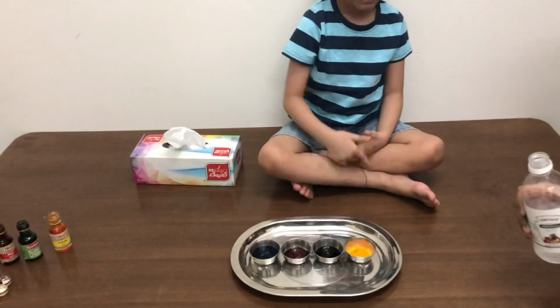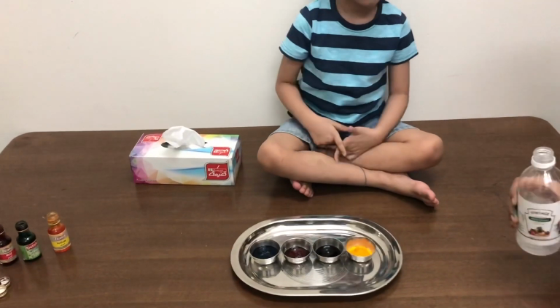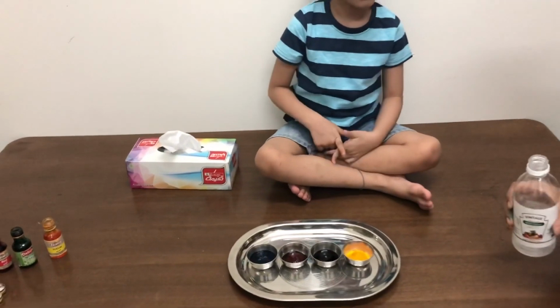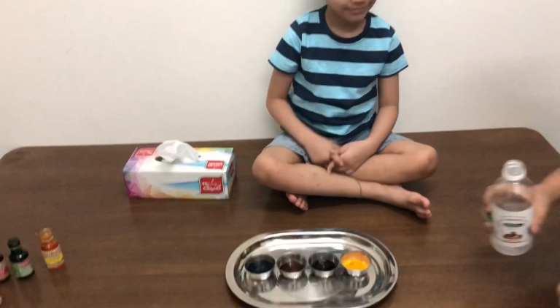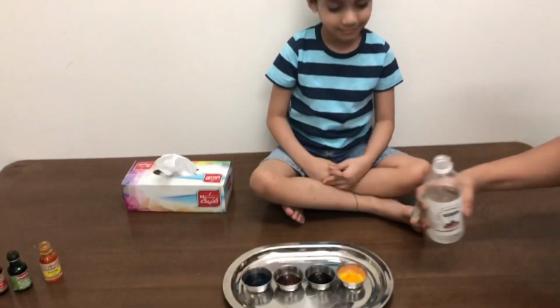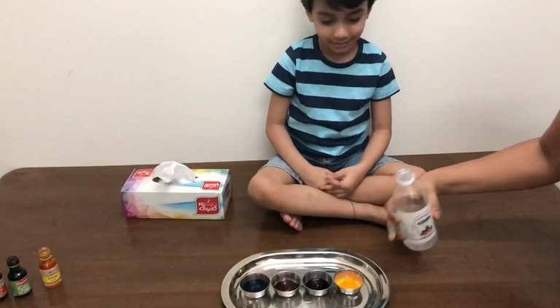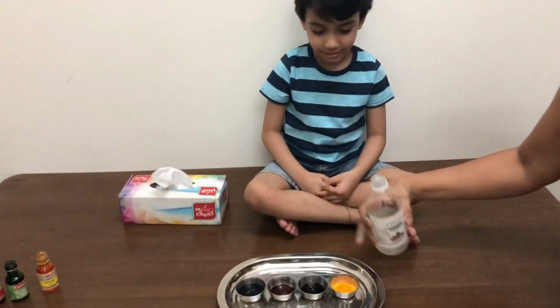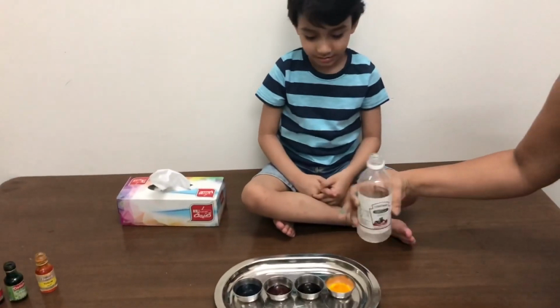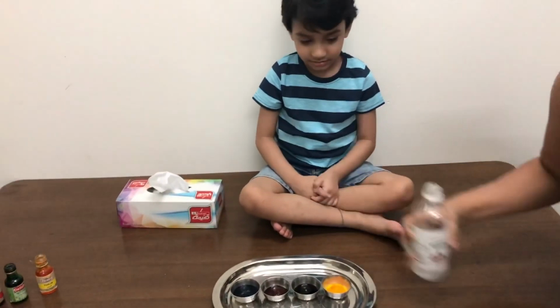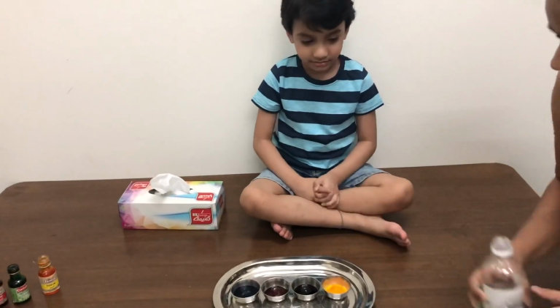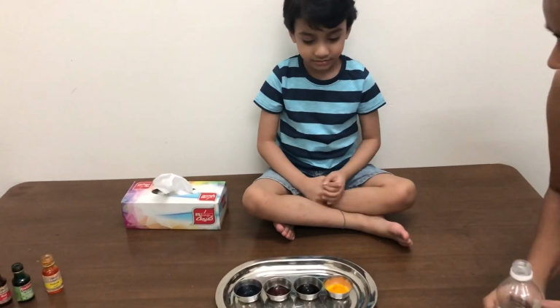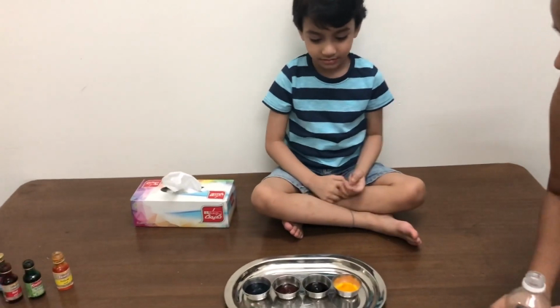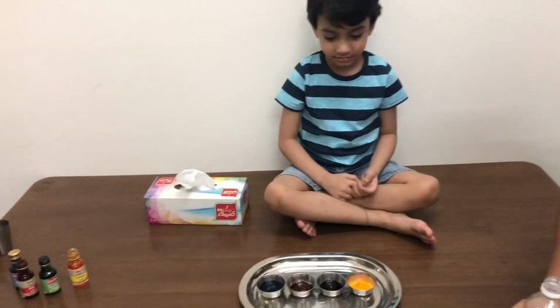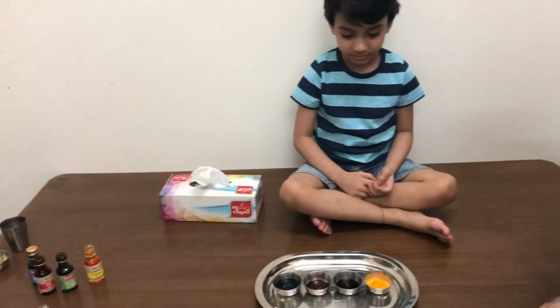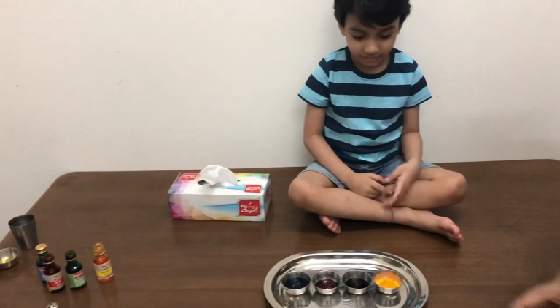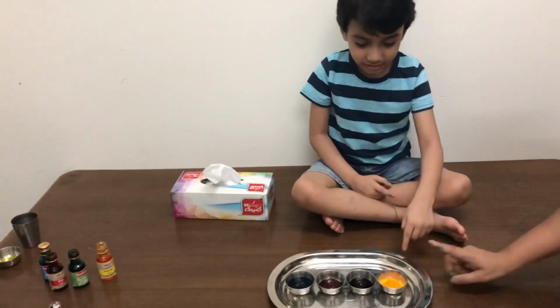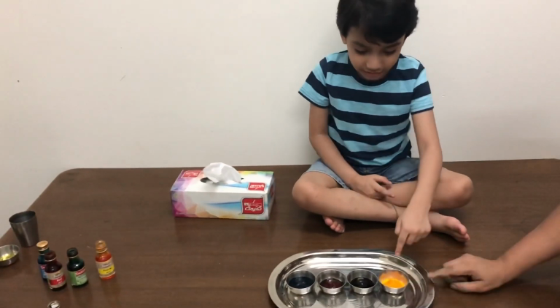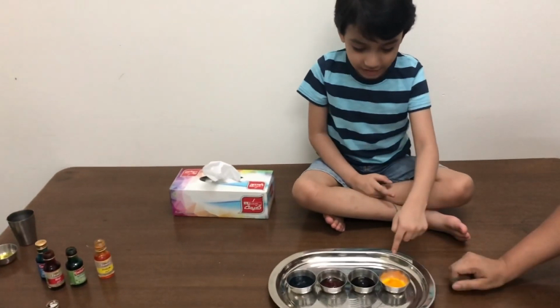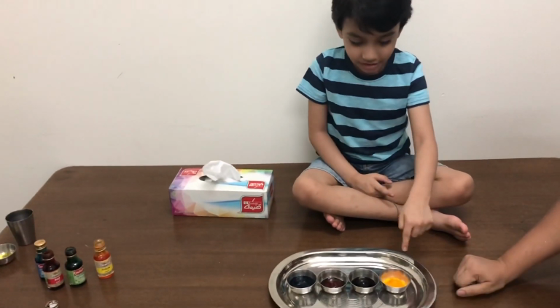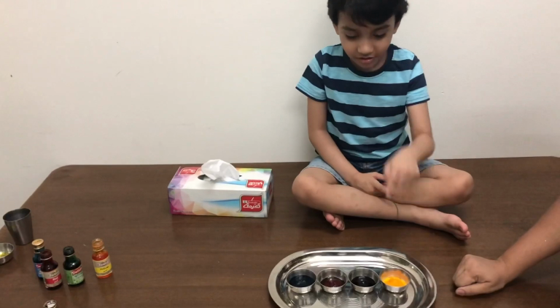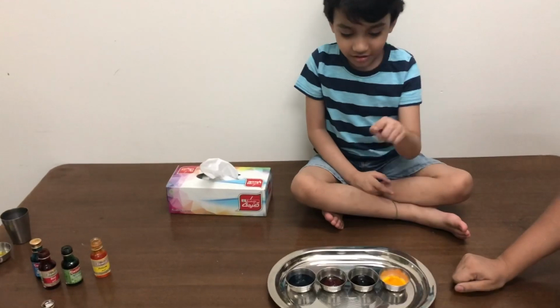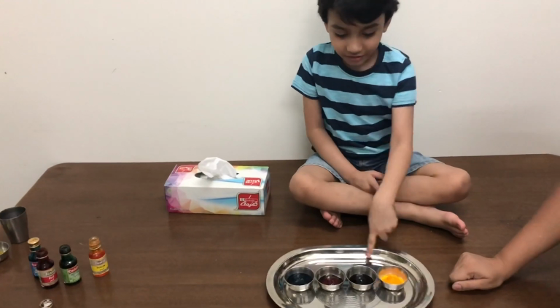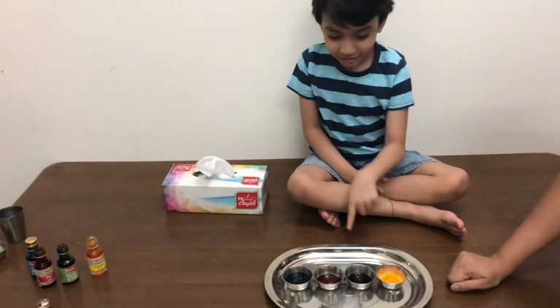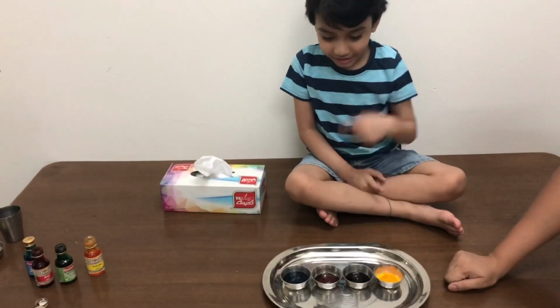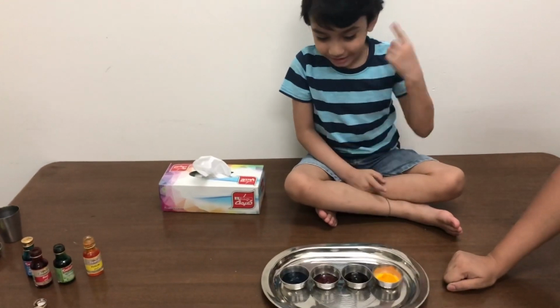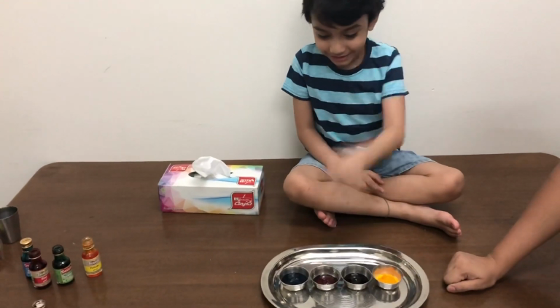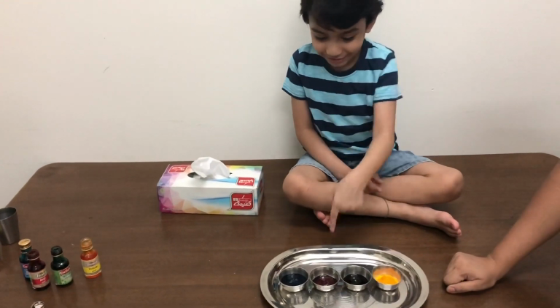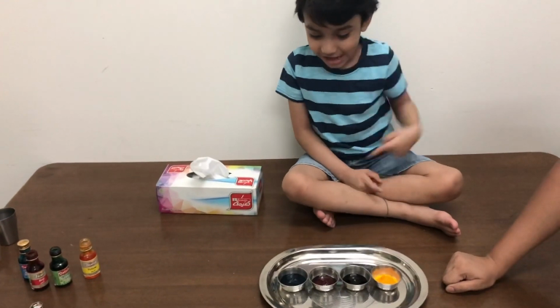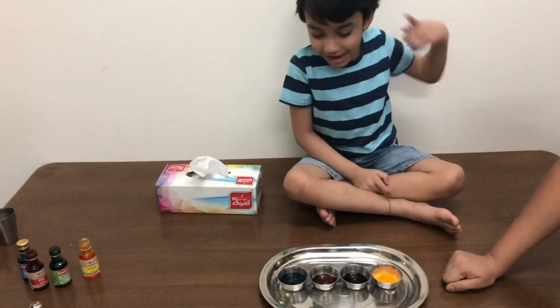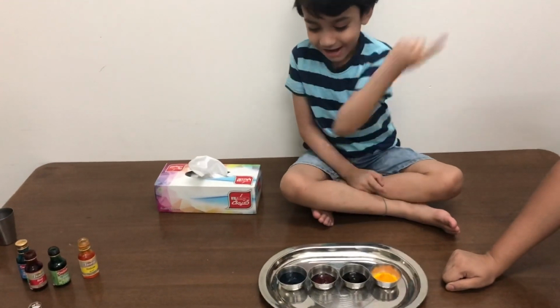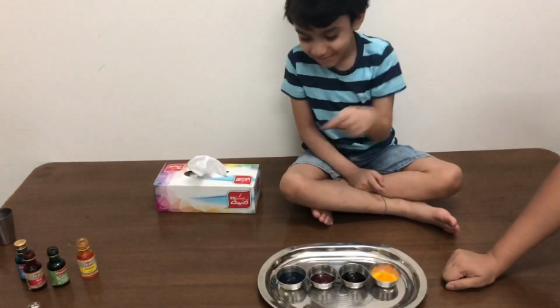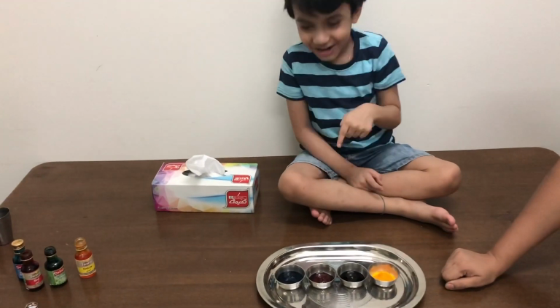Let's get started. Kabi, can you tell the colour? Yellow, green, red, blue!